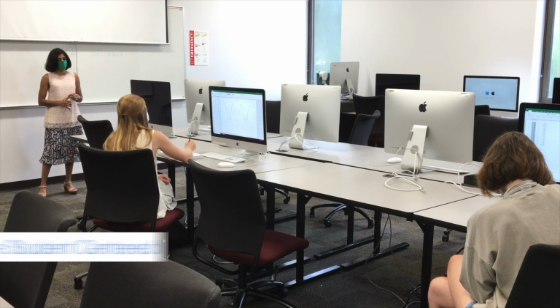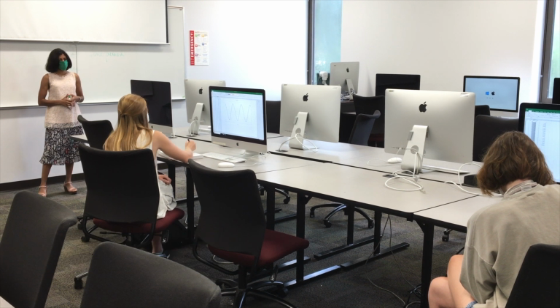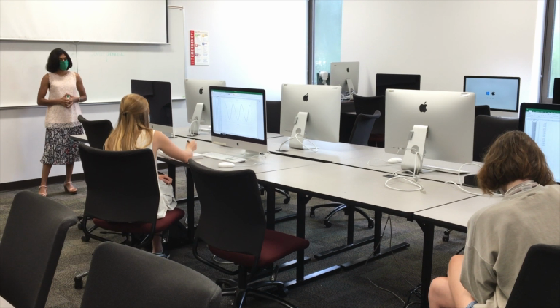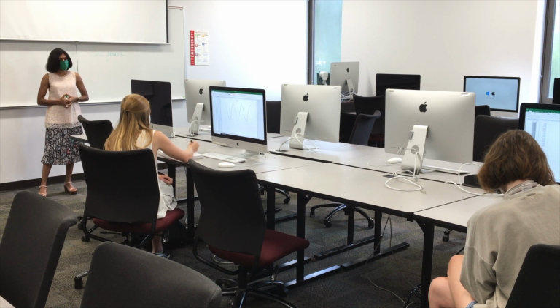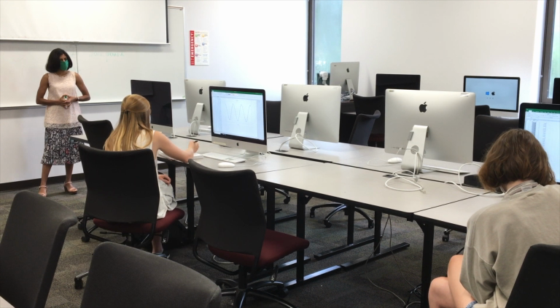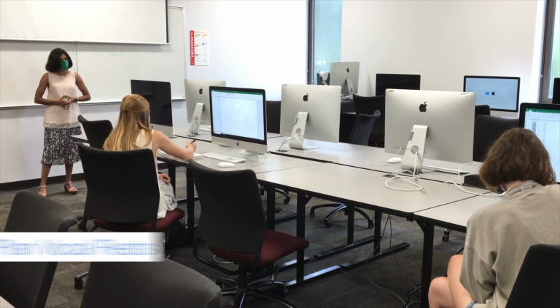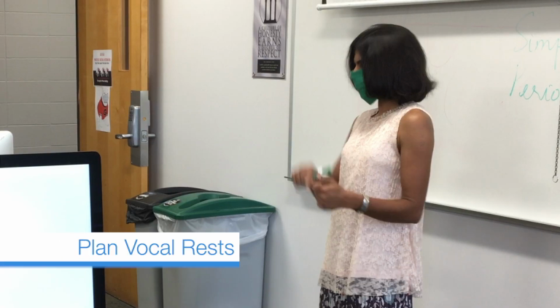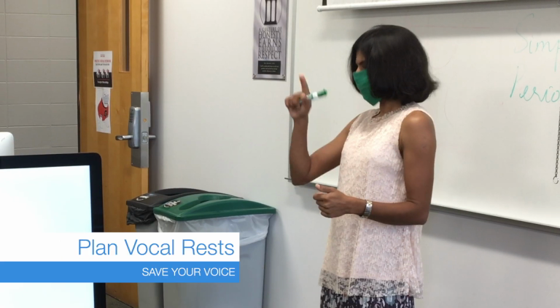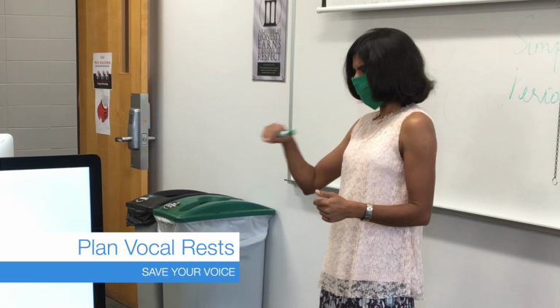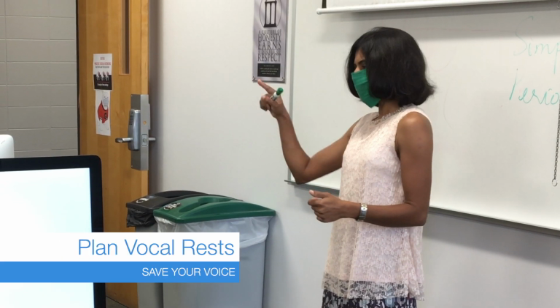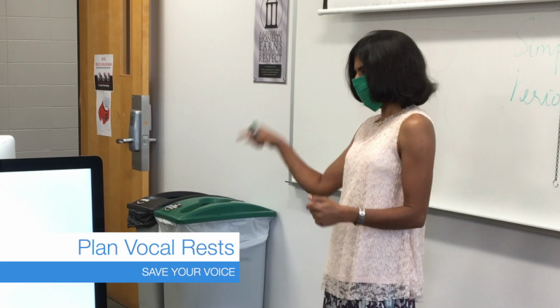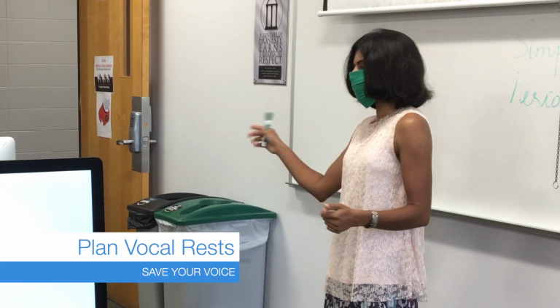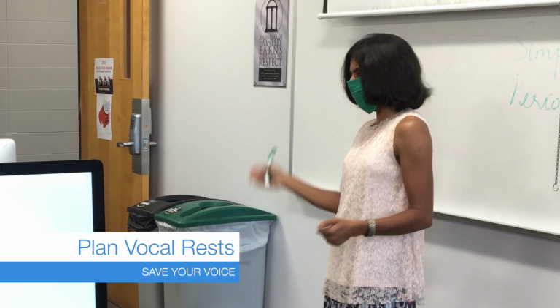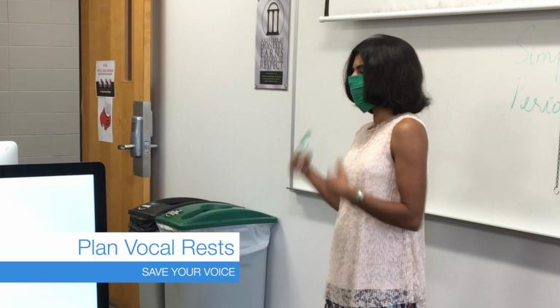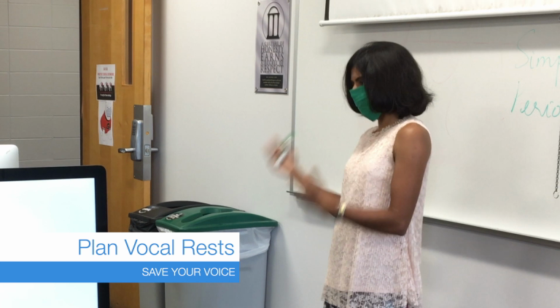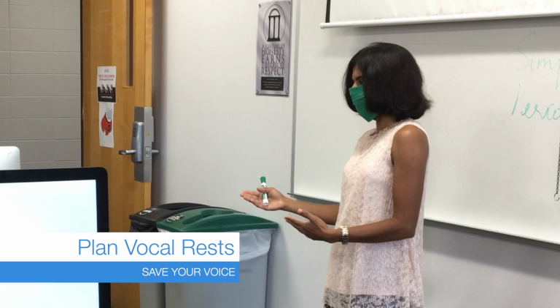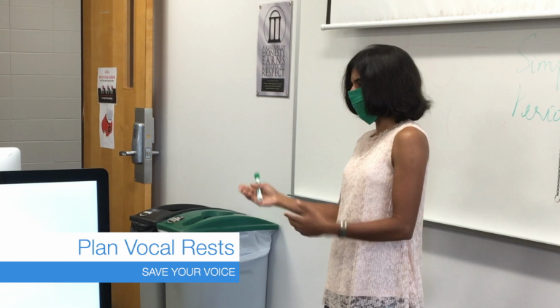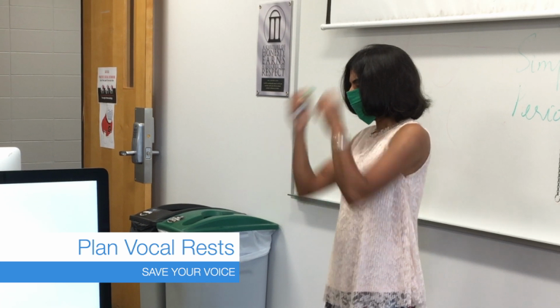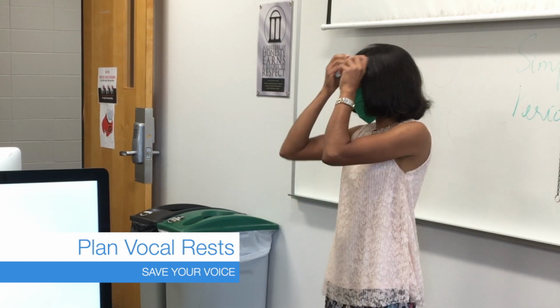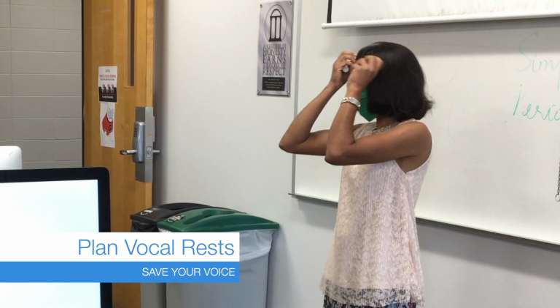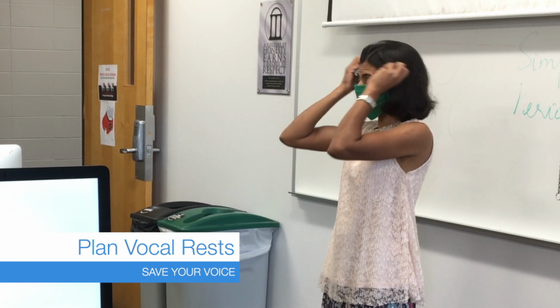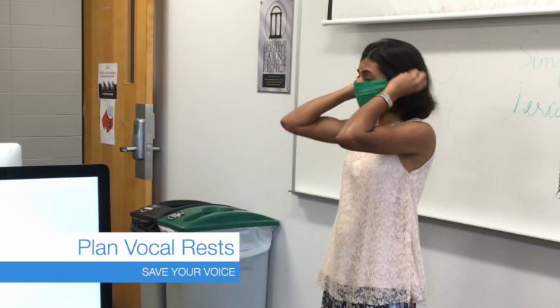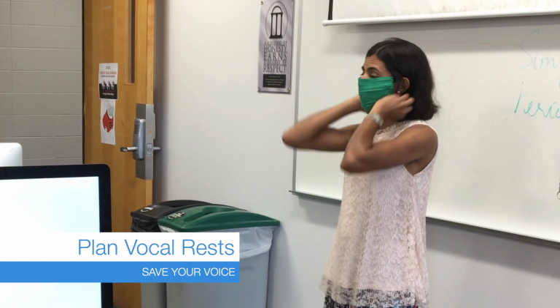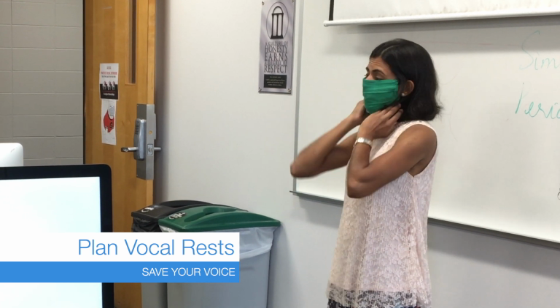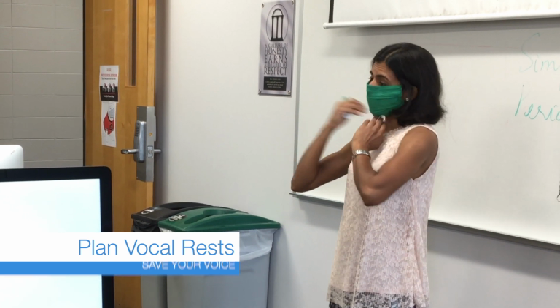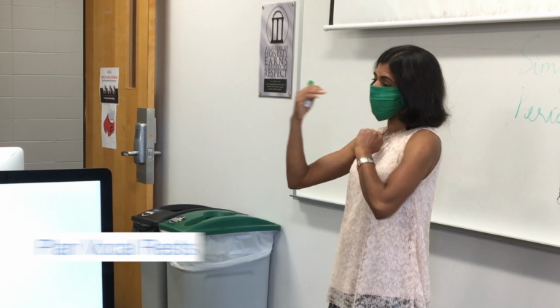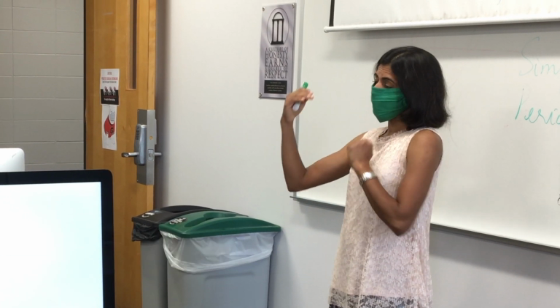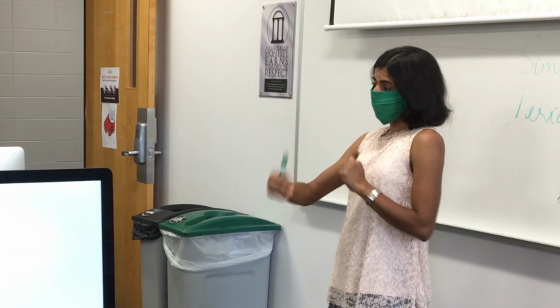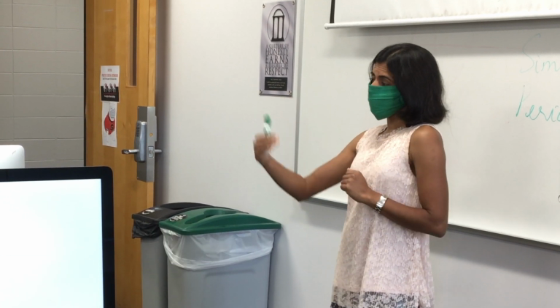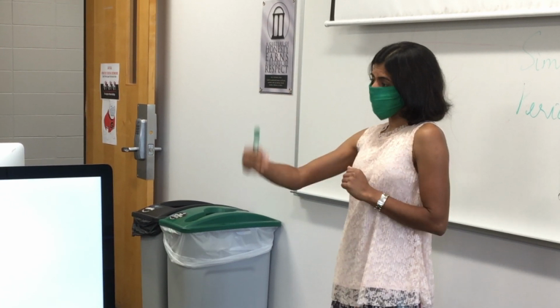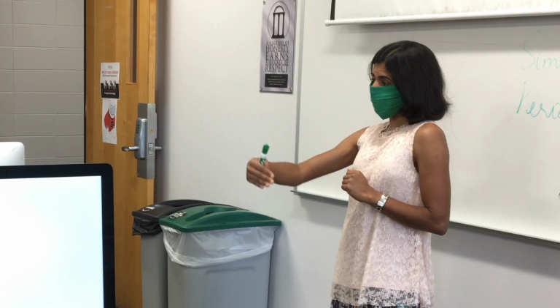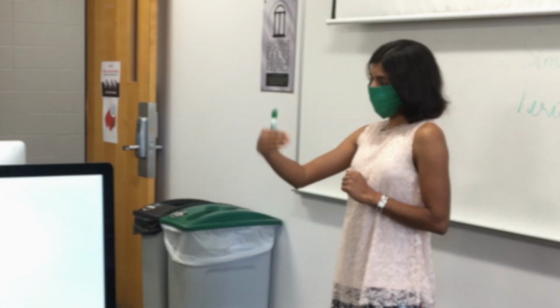And finally, plan vocal rest breaks. Give your voice 10 minutes of rest for every 90 minutes of talking. Good luck out there.